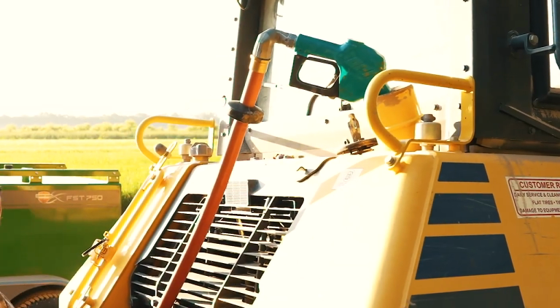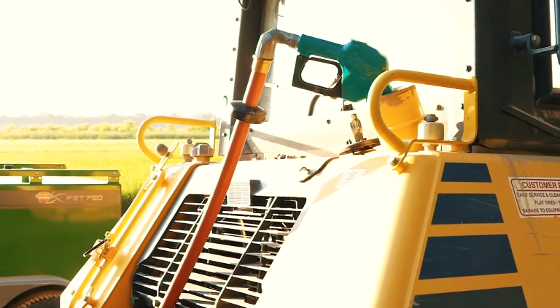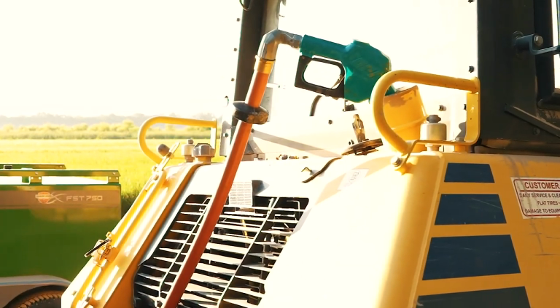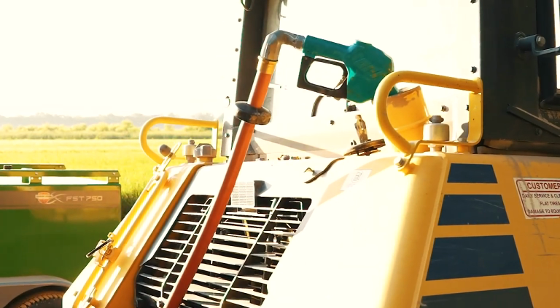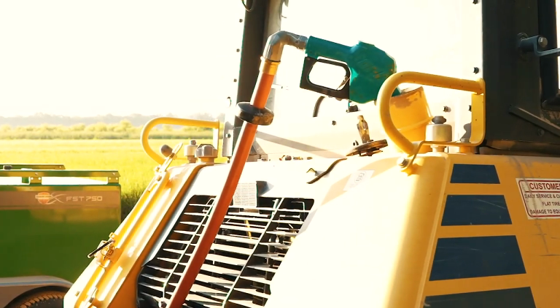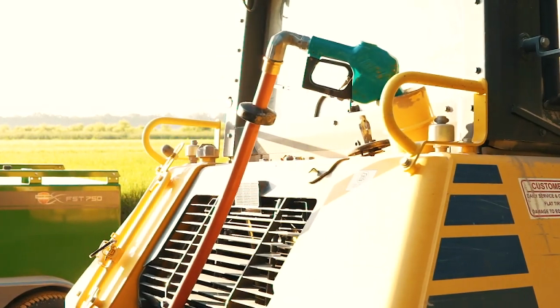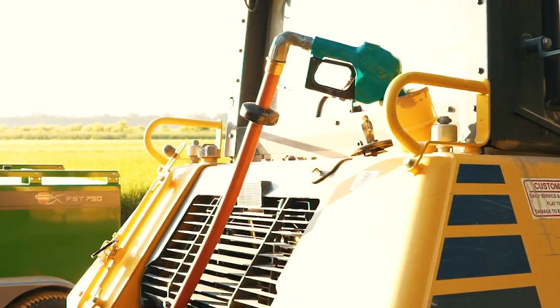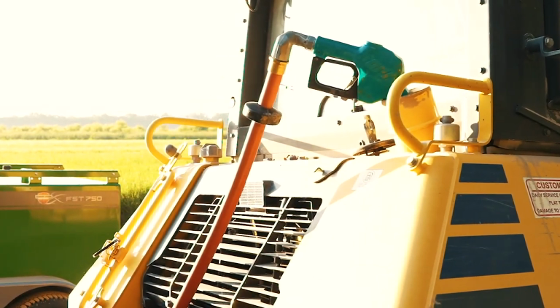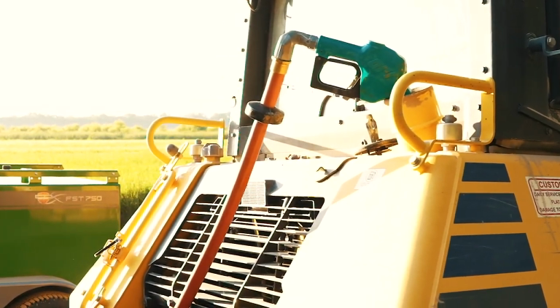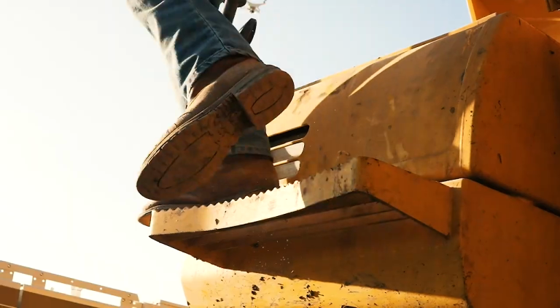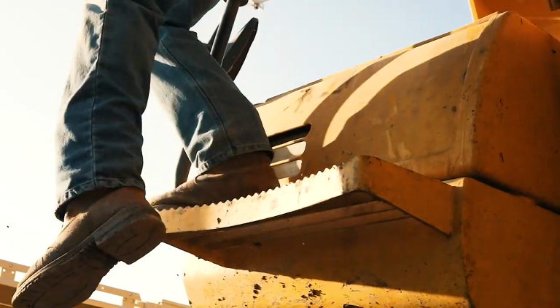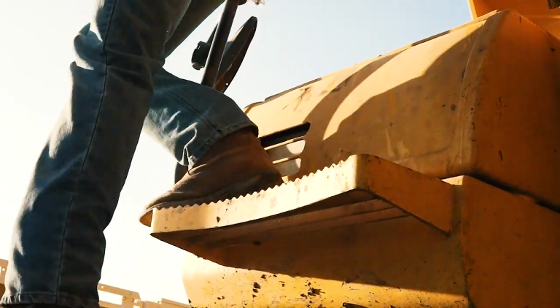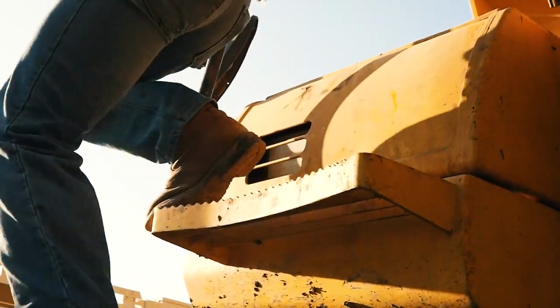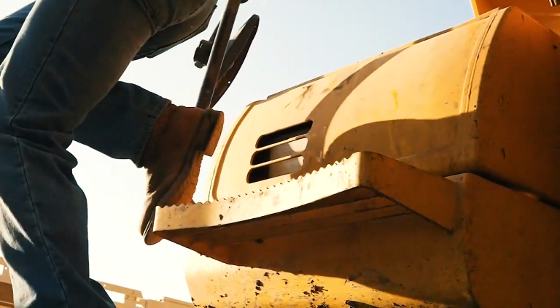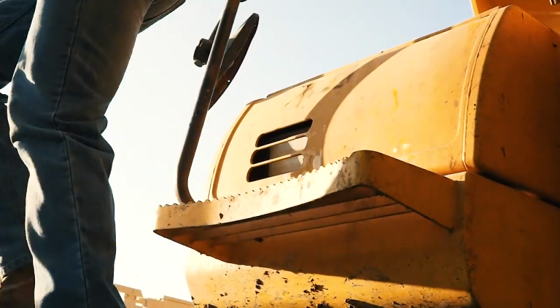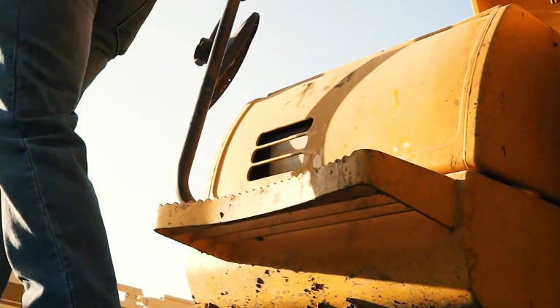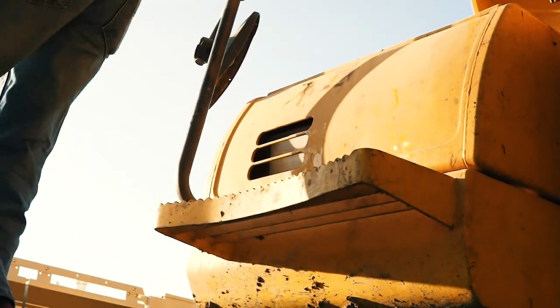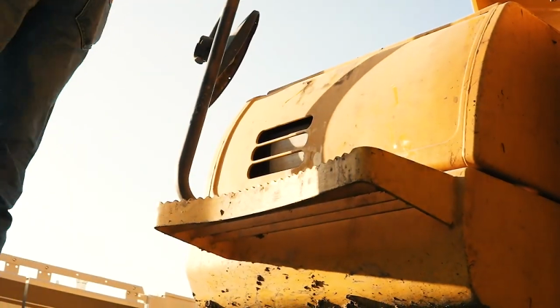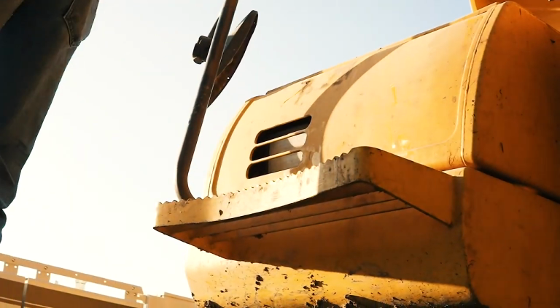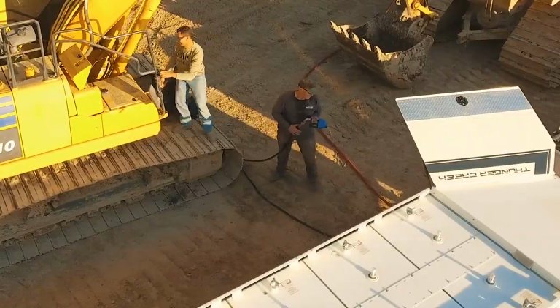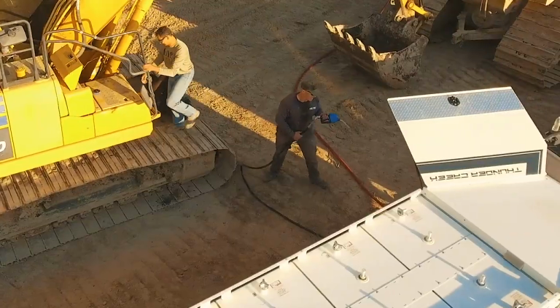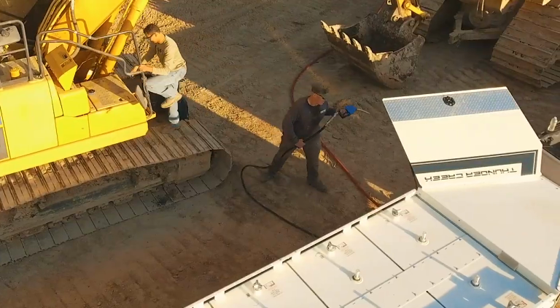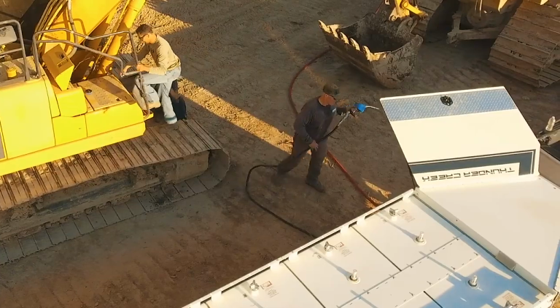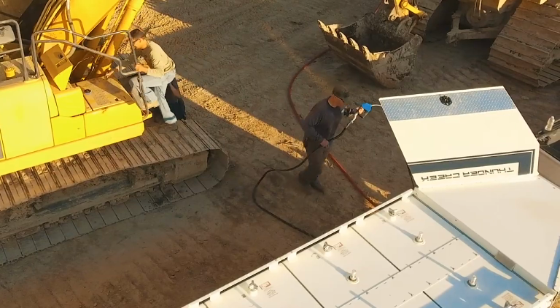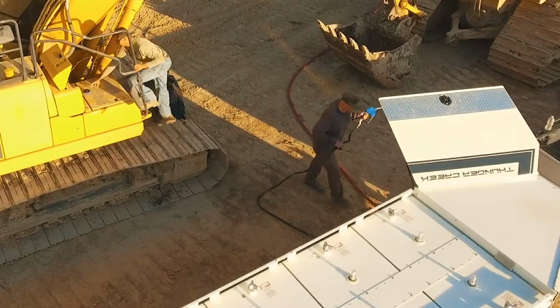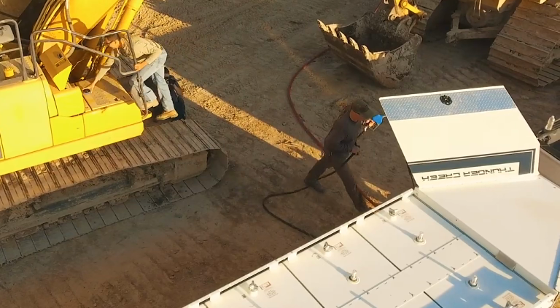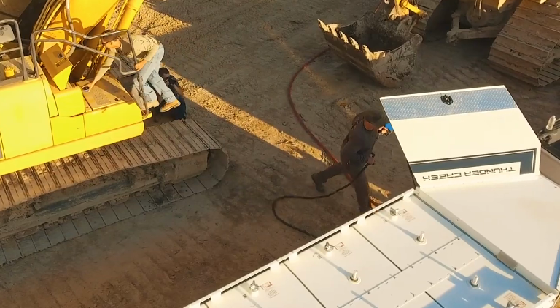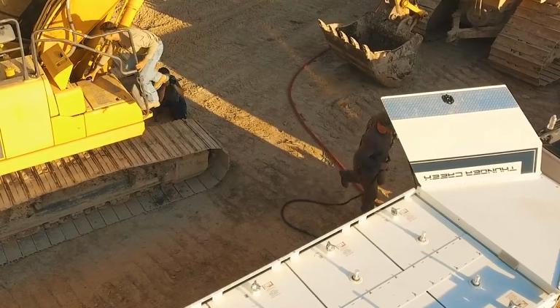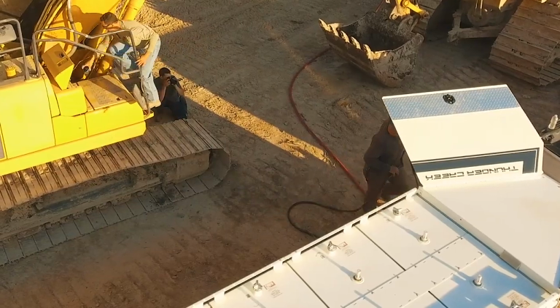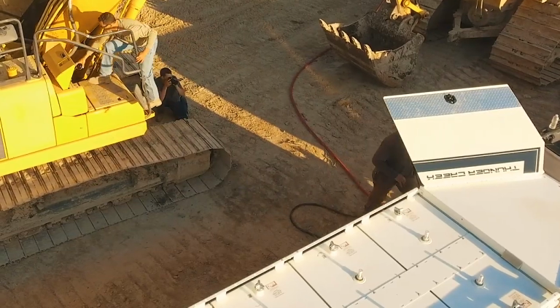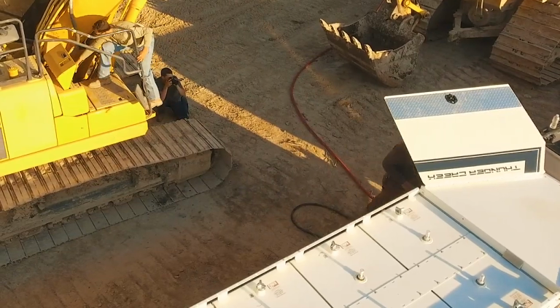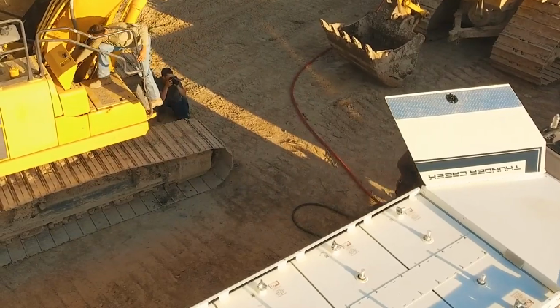It's just so much more convenient — while you're doing two things at once, you're fueling your machine and you're also fueling your DEF.